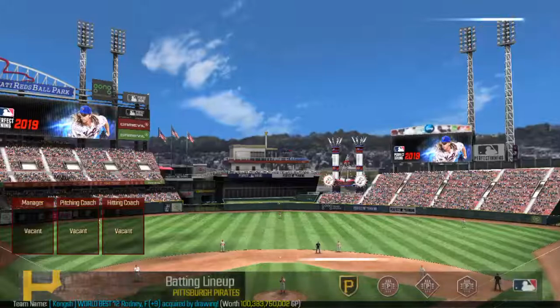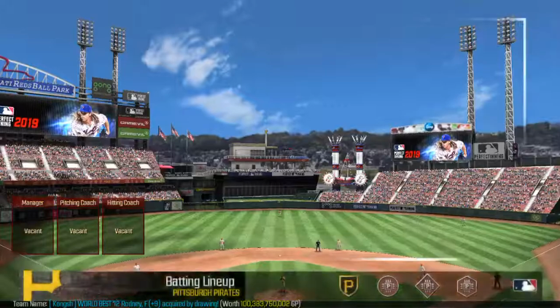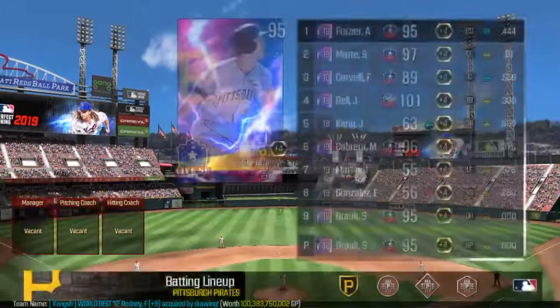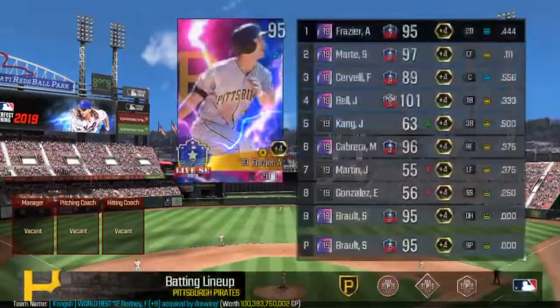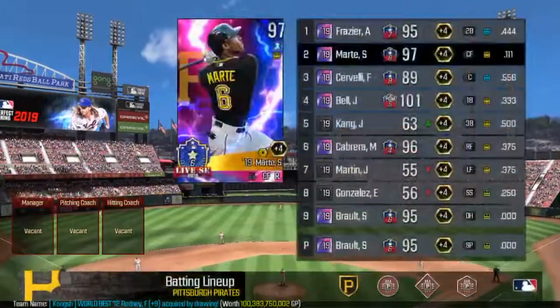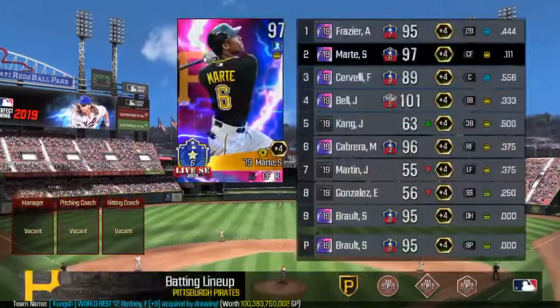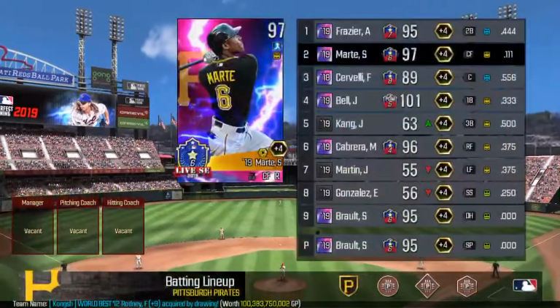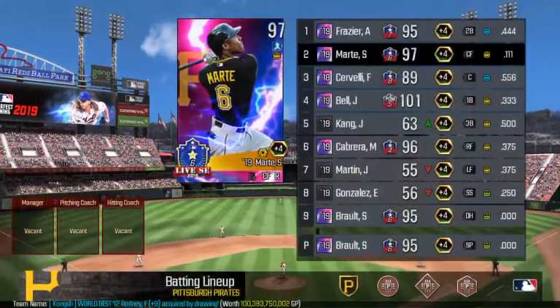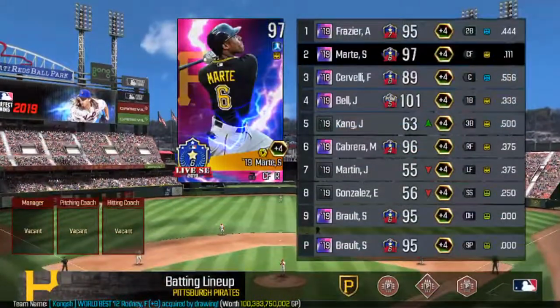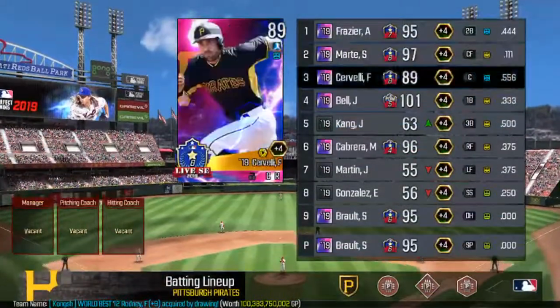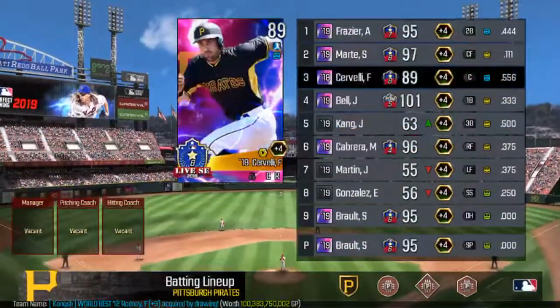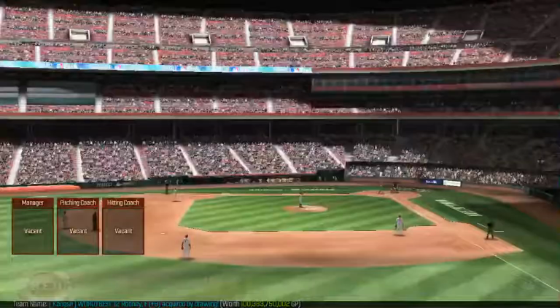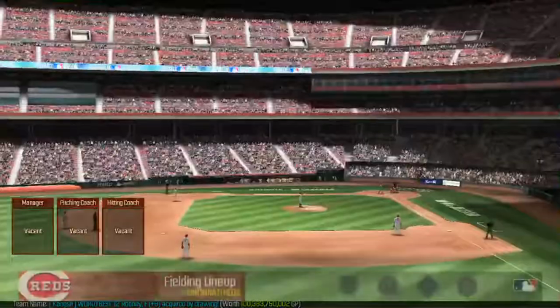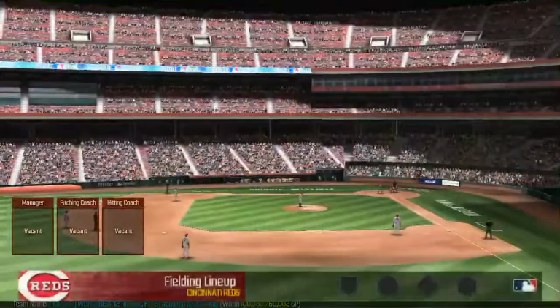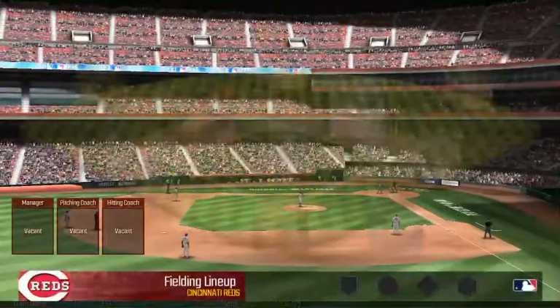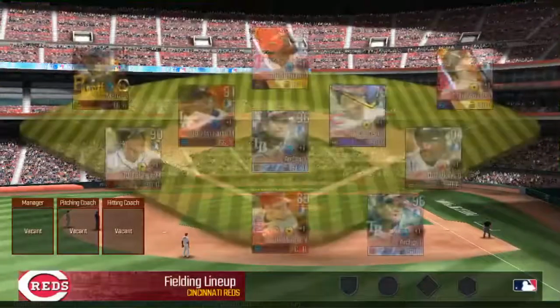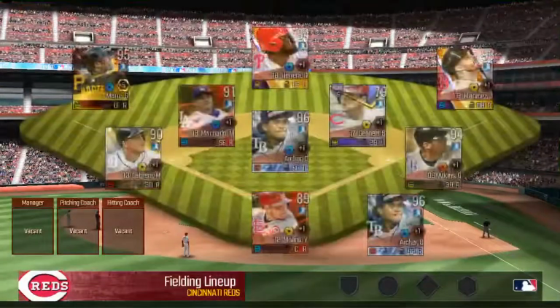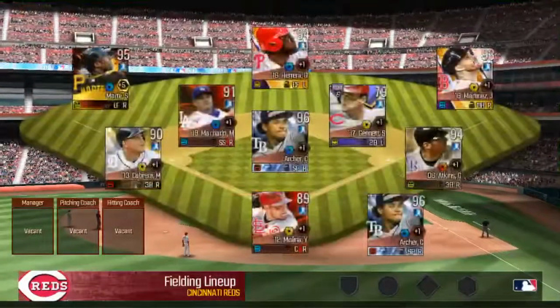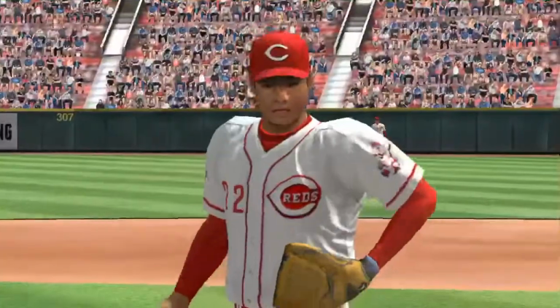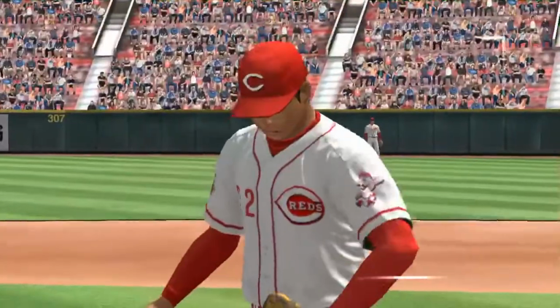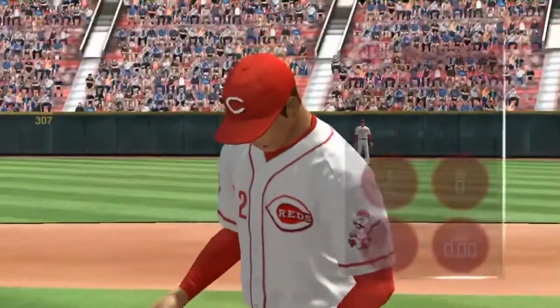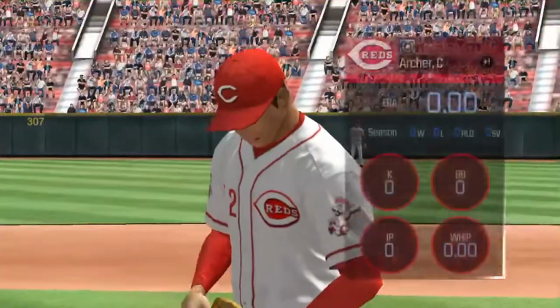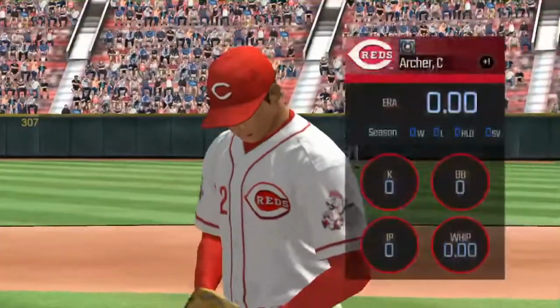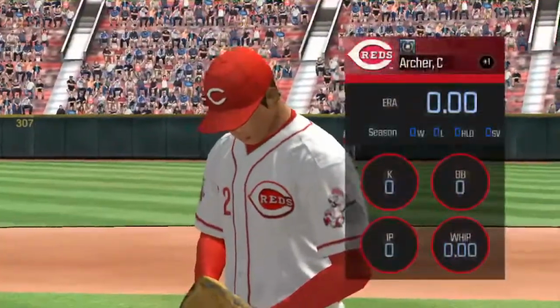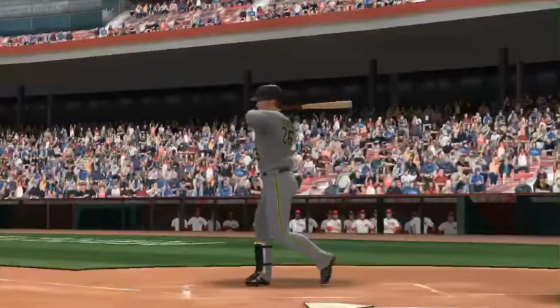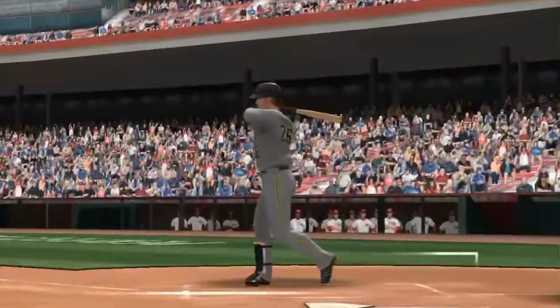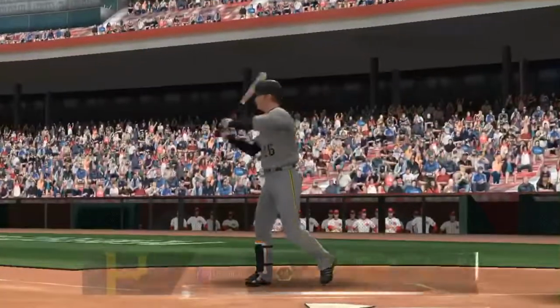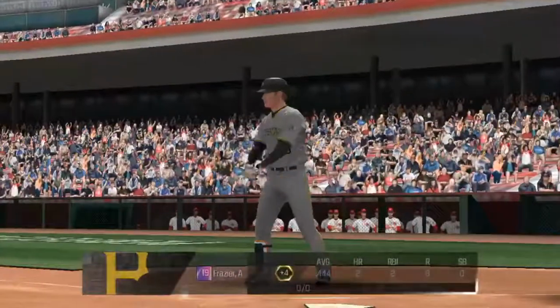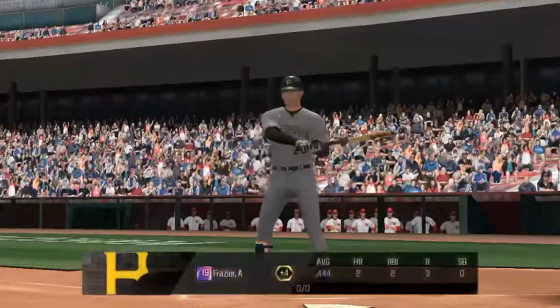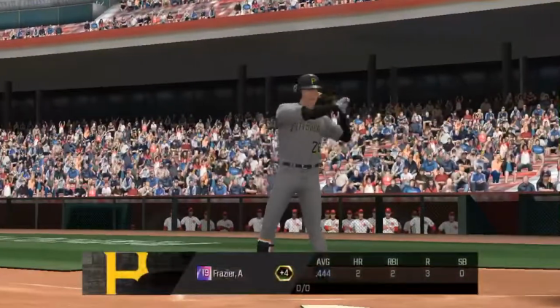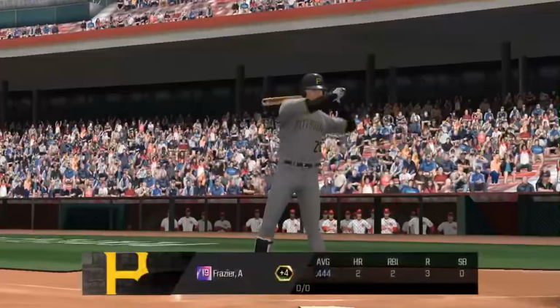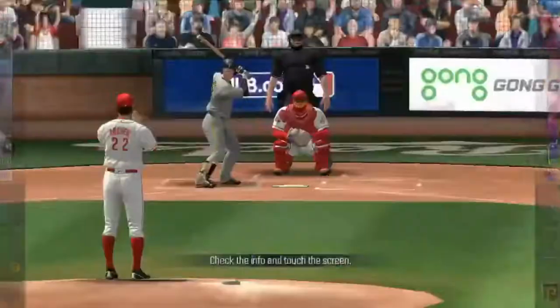America Ballpark. Hi everybody, Joe Buck here. We've got a classic matchup here for you today.